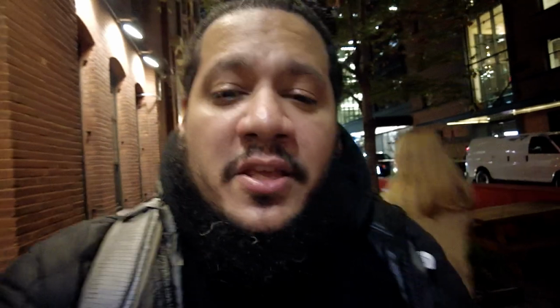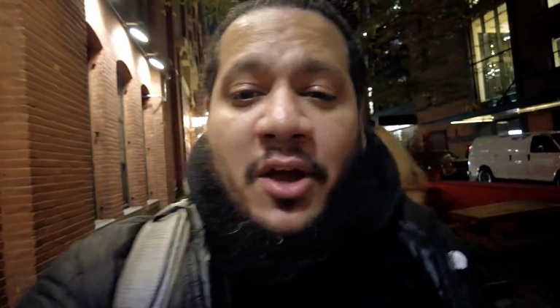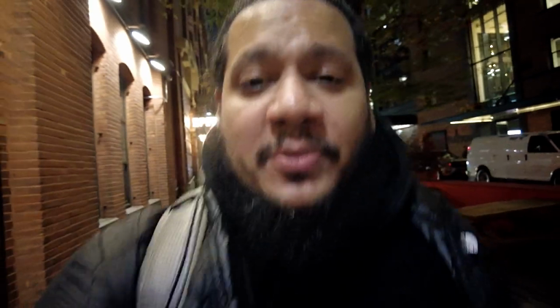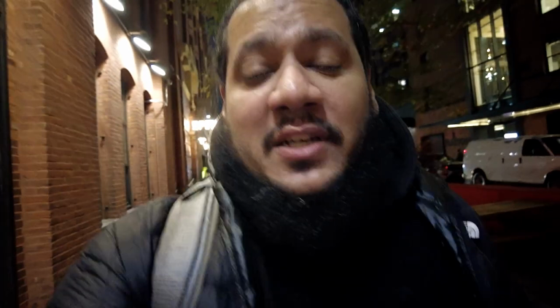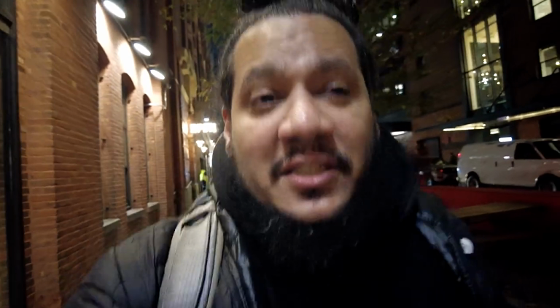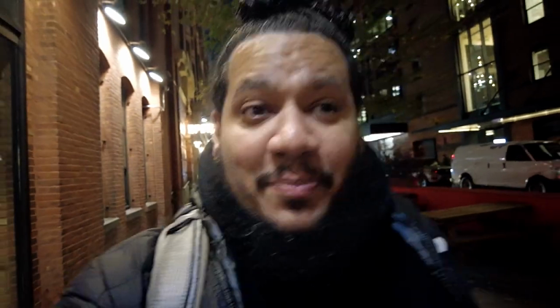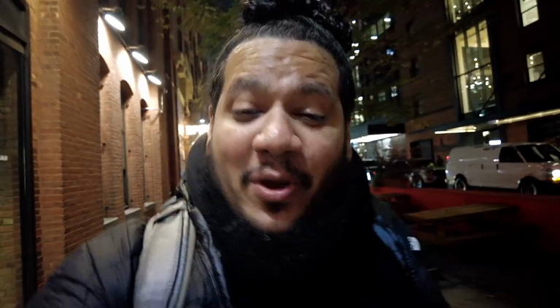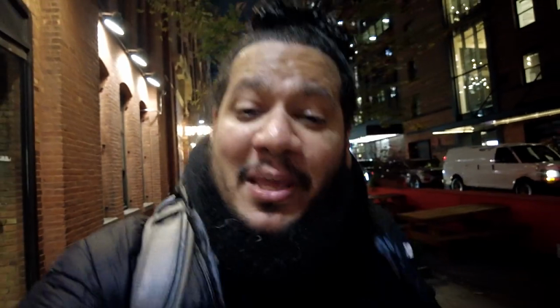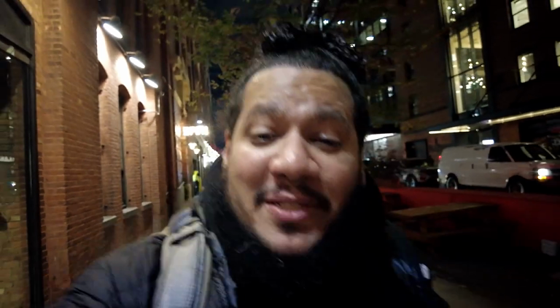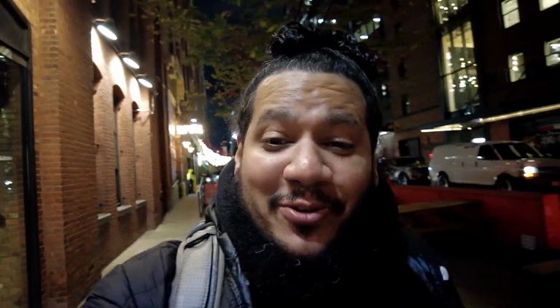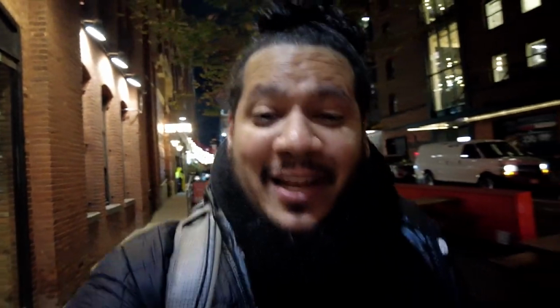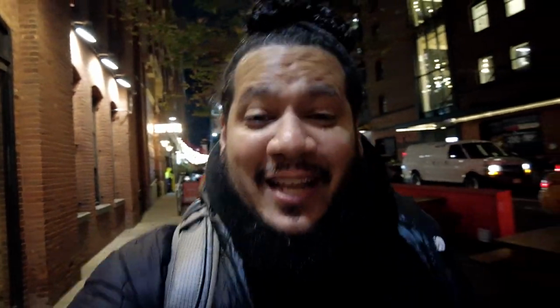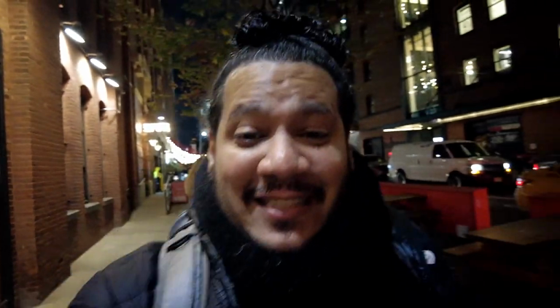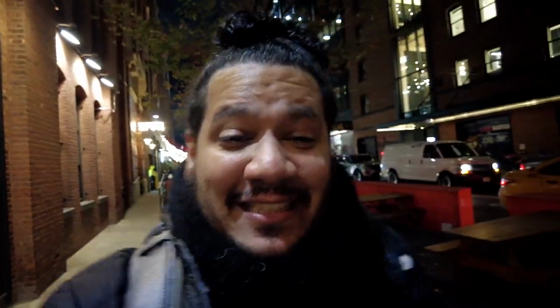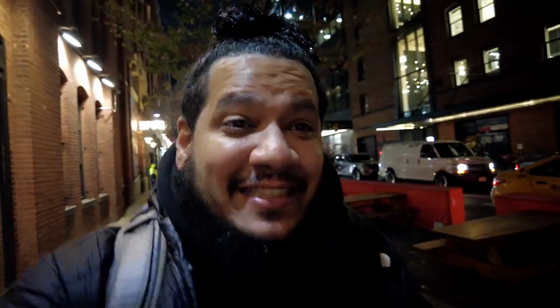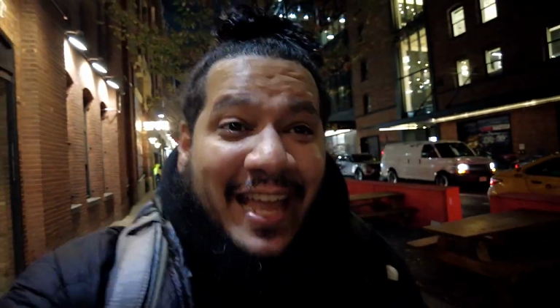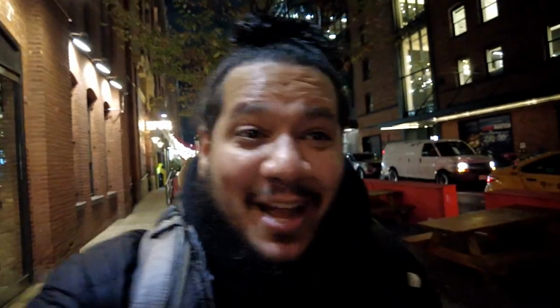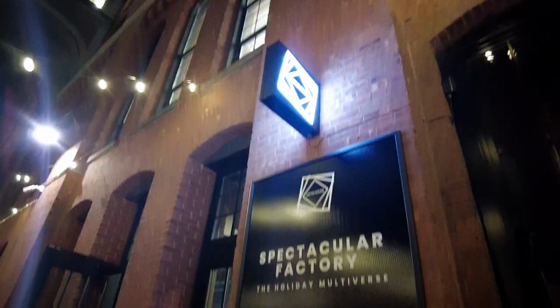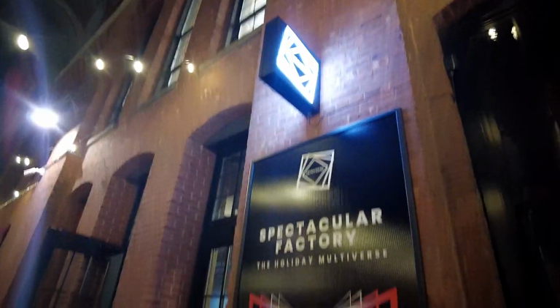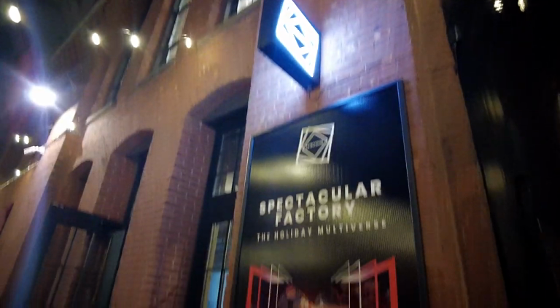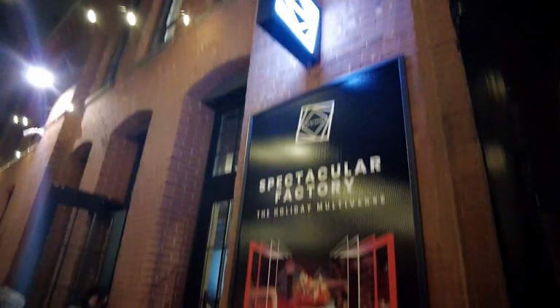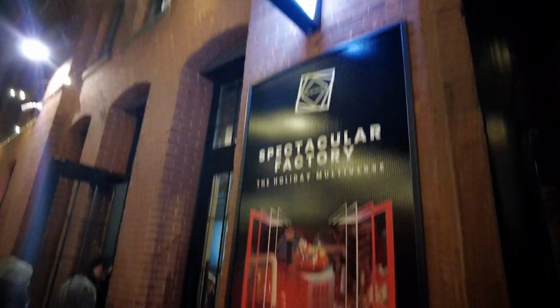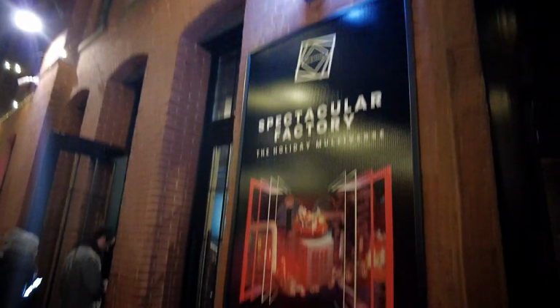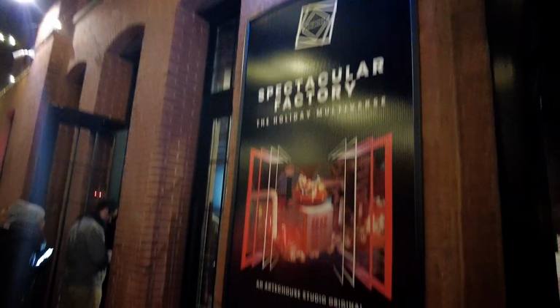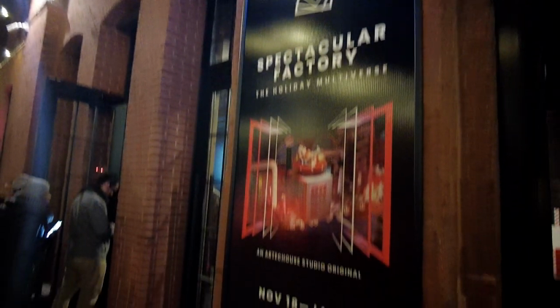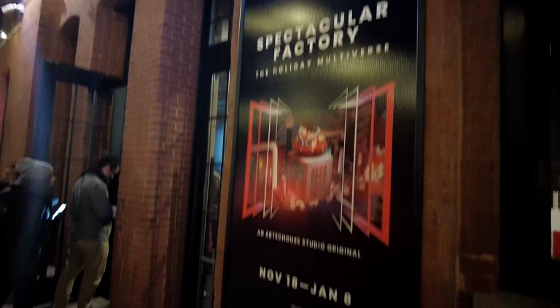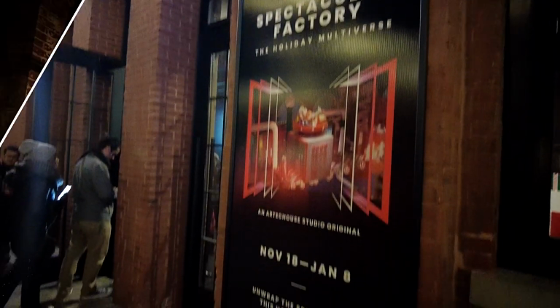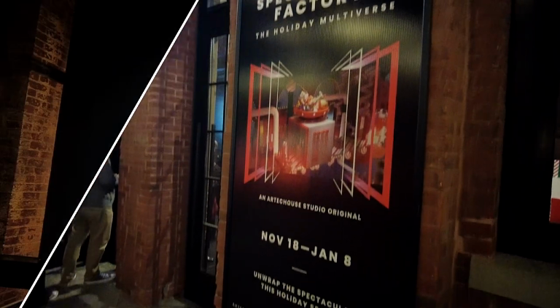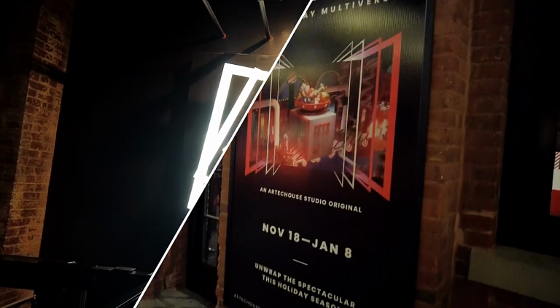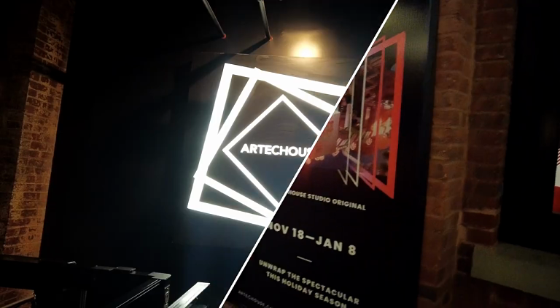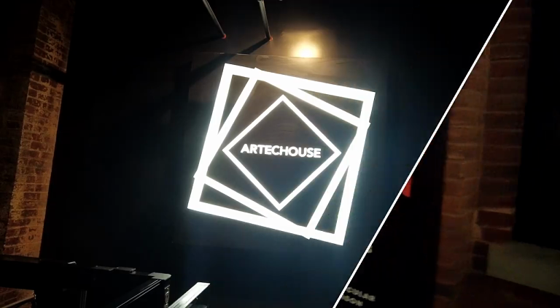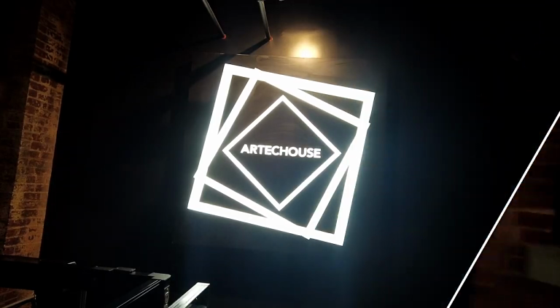Yo, what's good? It's your boy Ibas Hernandez, and today I'm bringing you to our tech house.